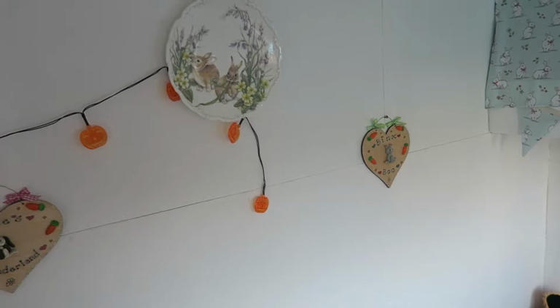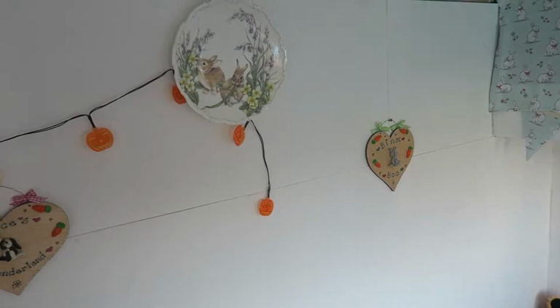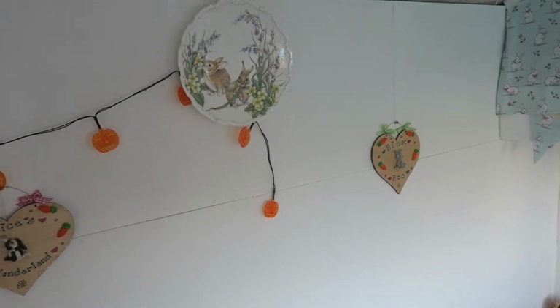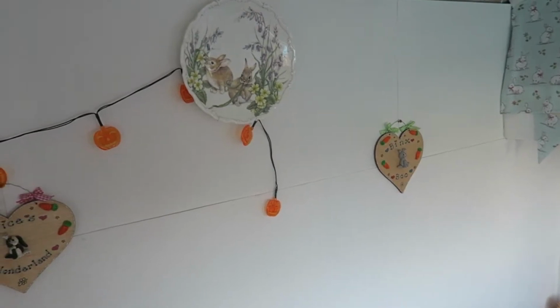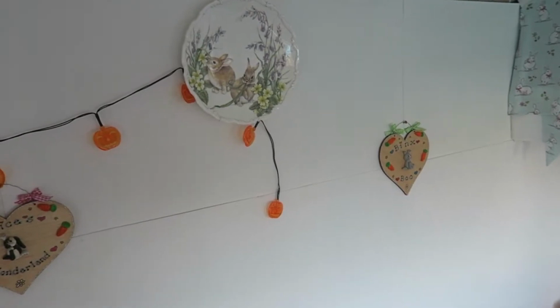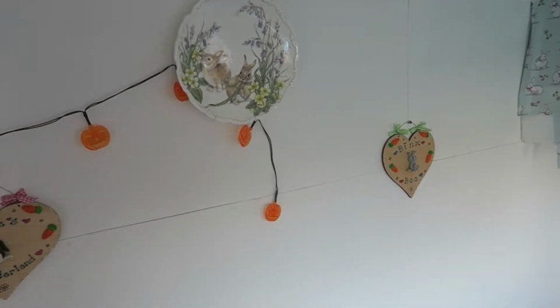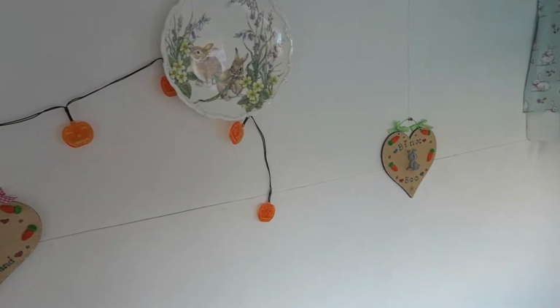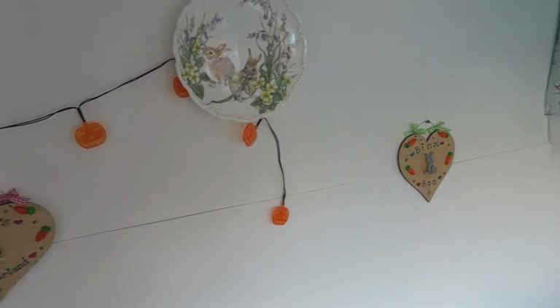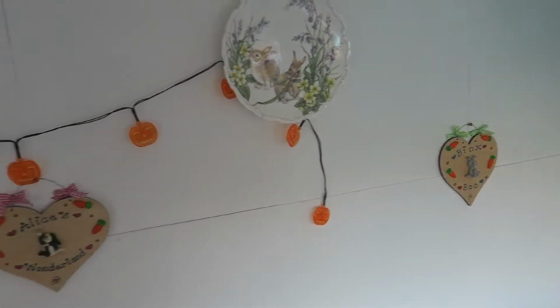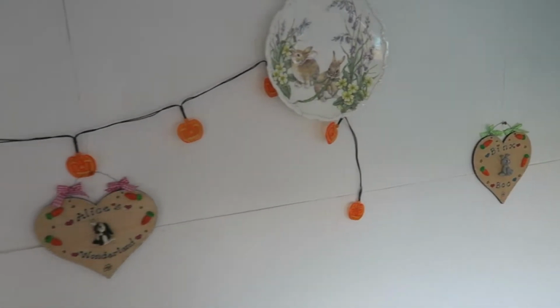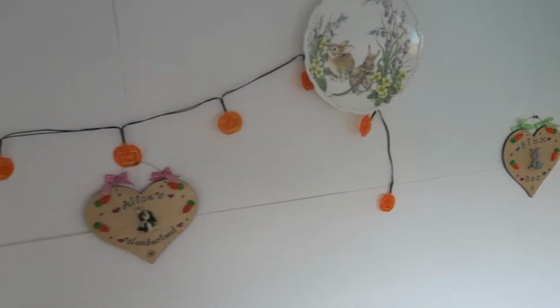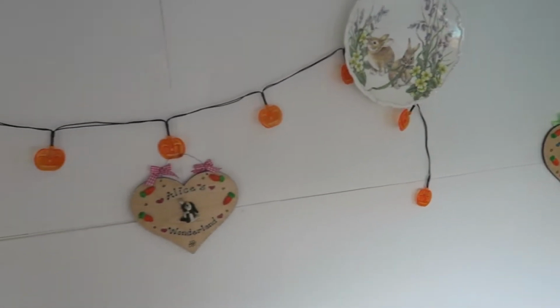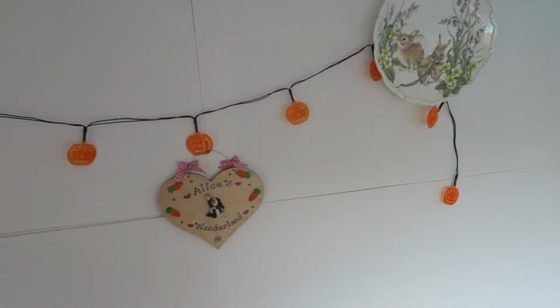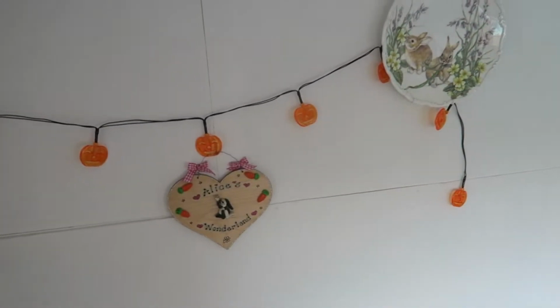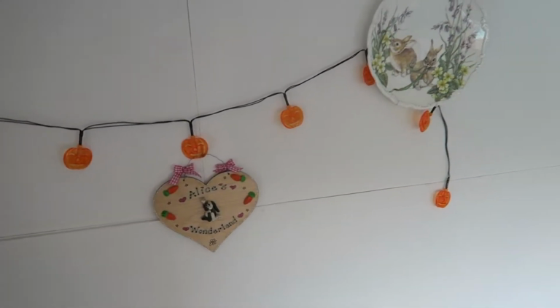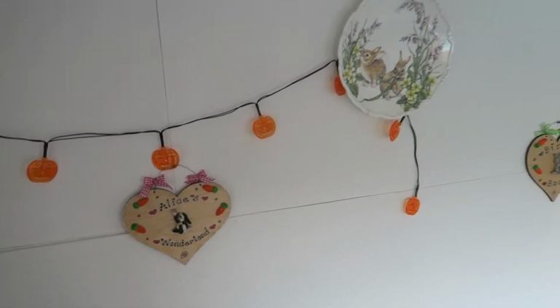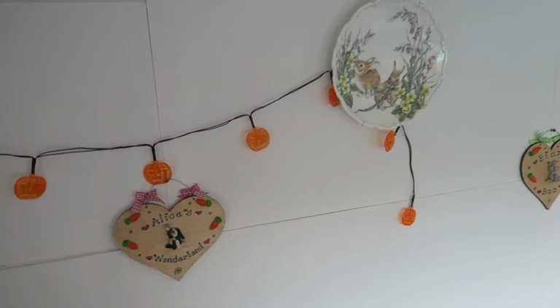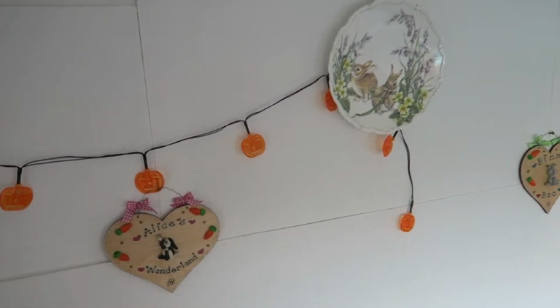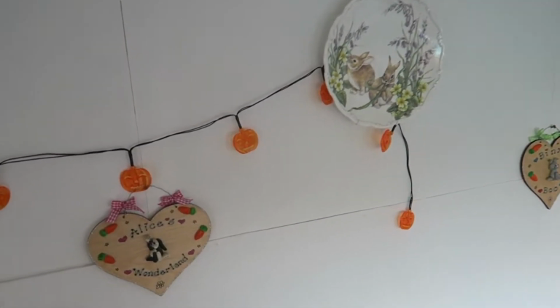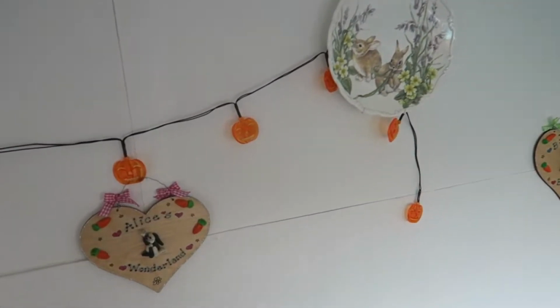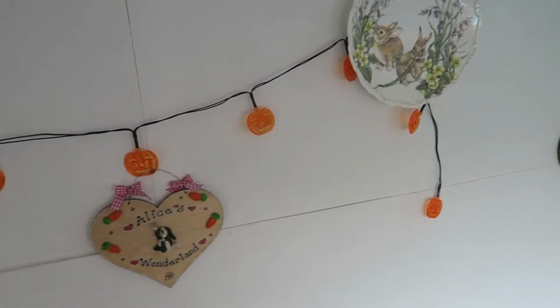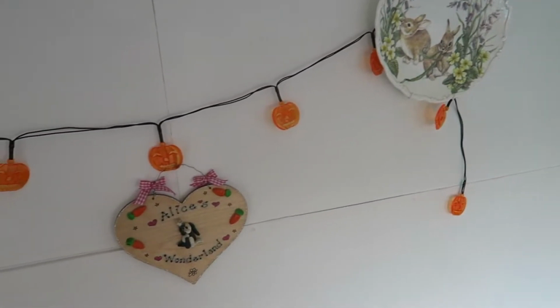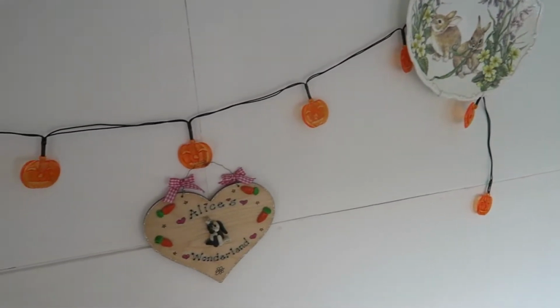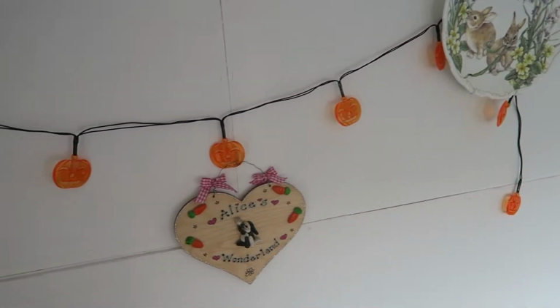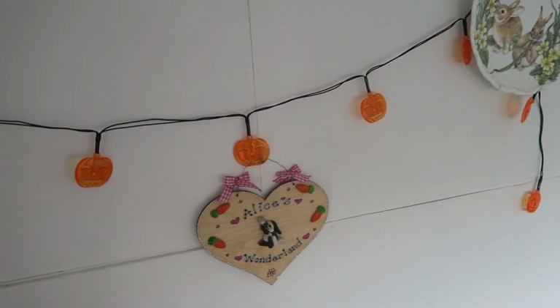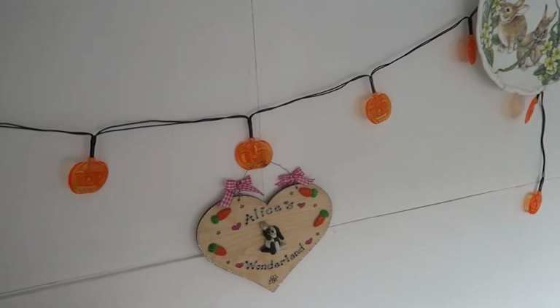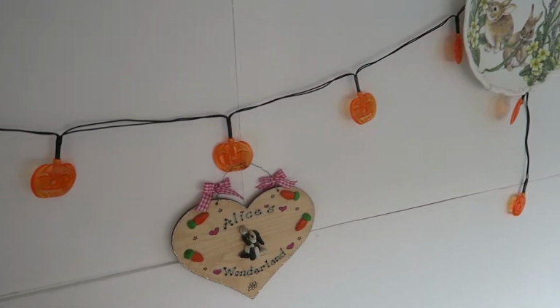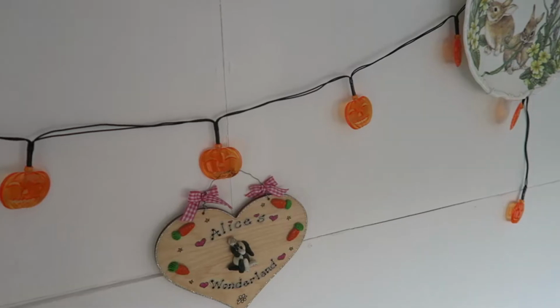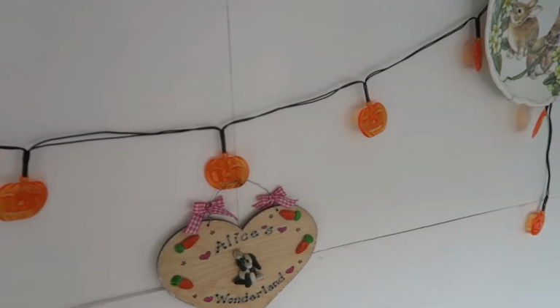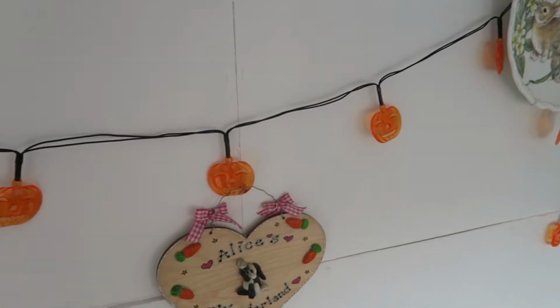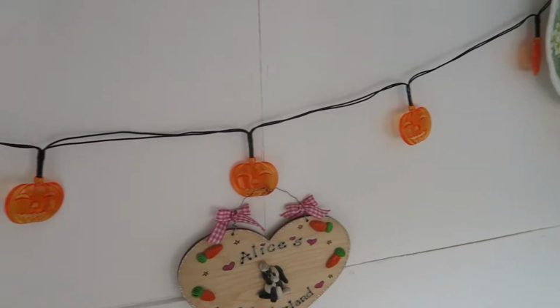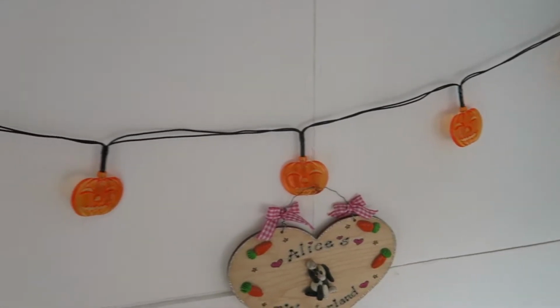Along this wall I have their signs as normal, but I have put up some pumpkin lights.